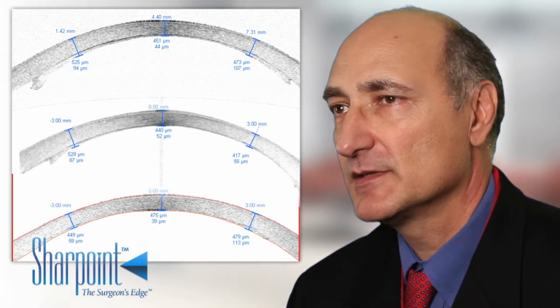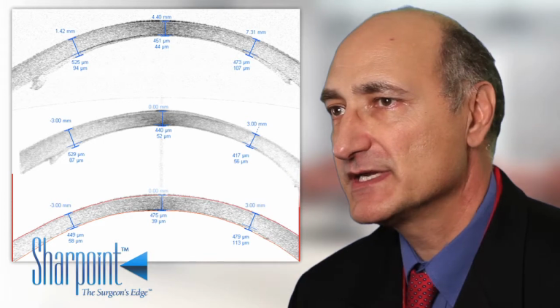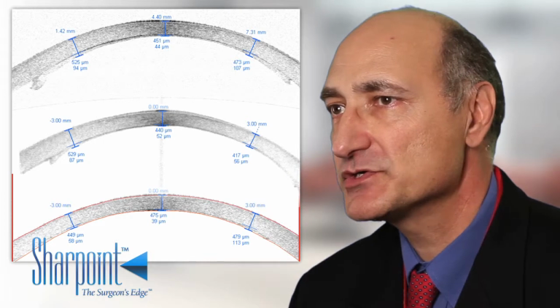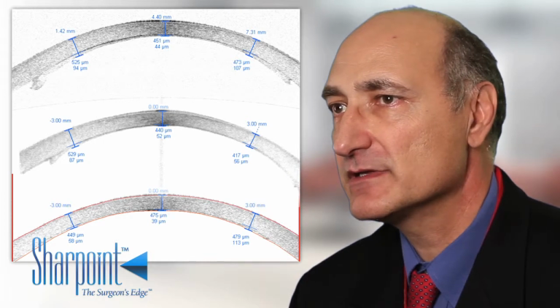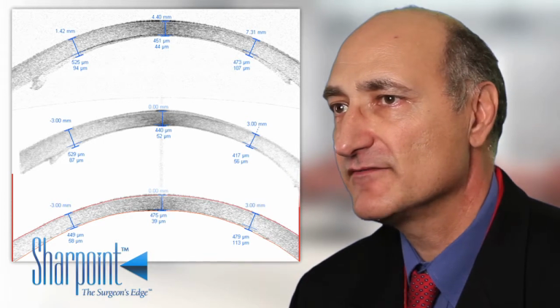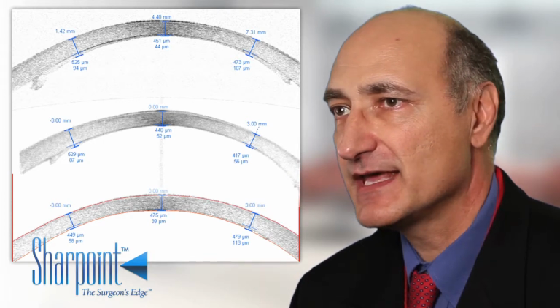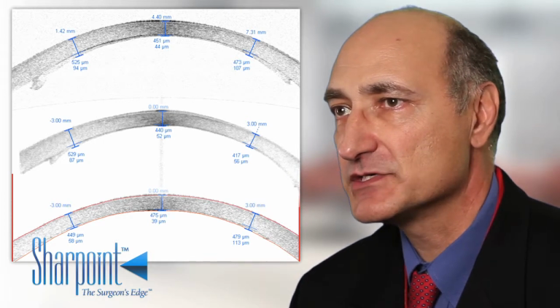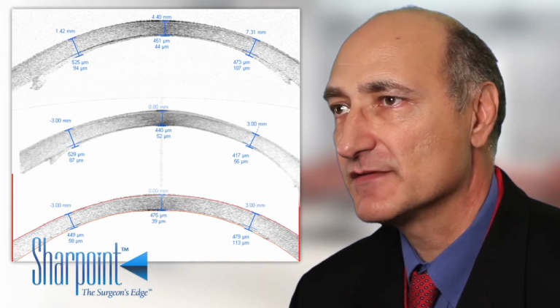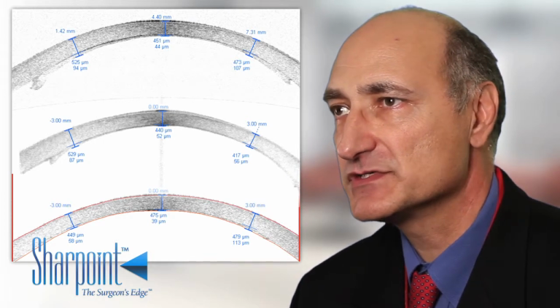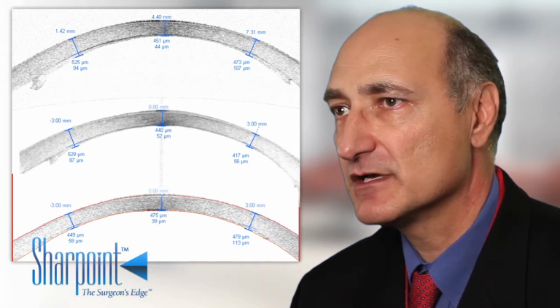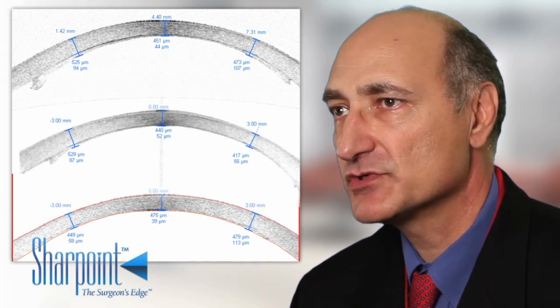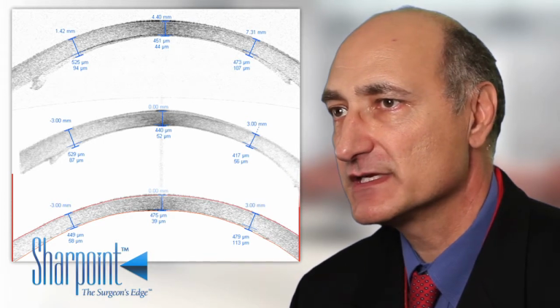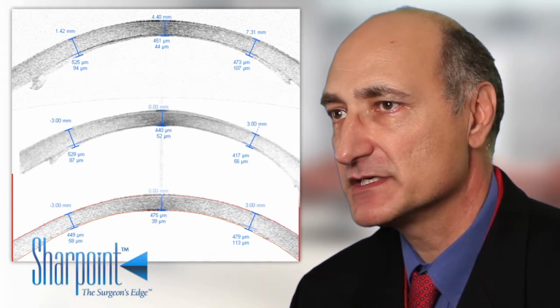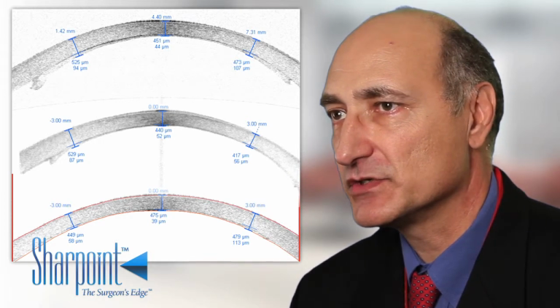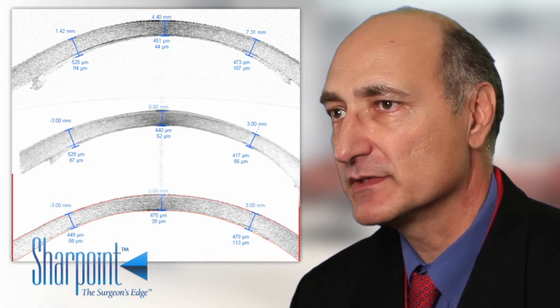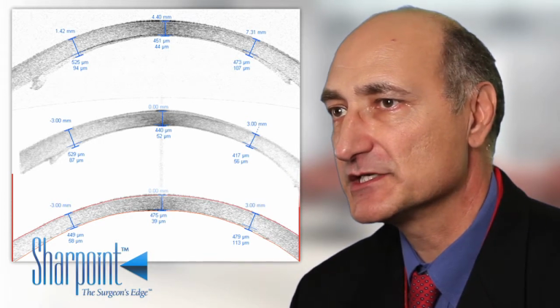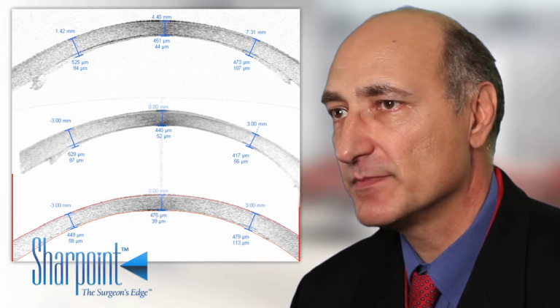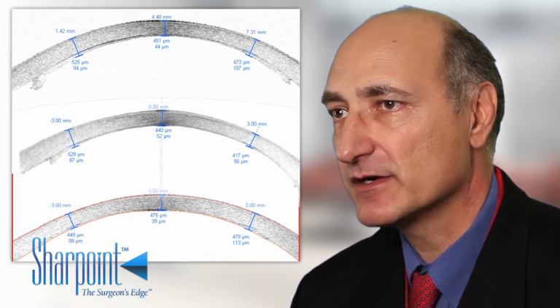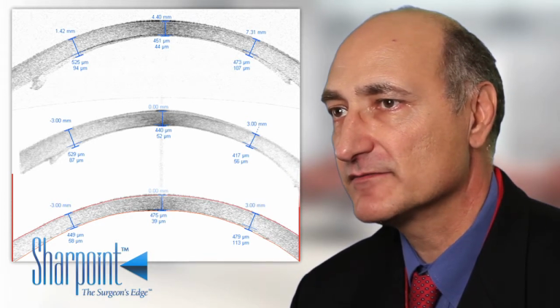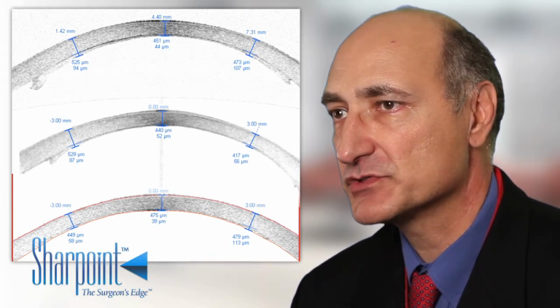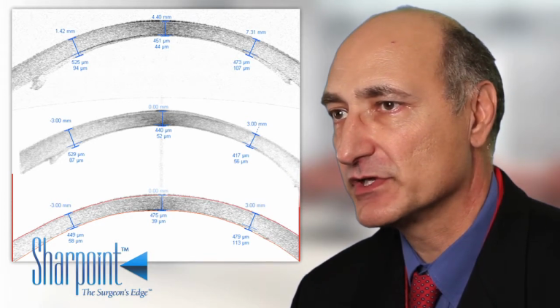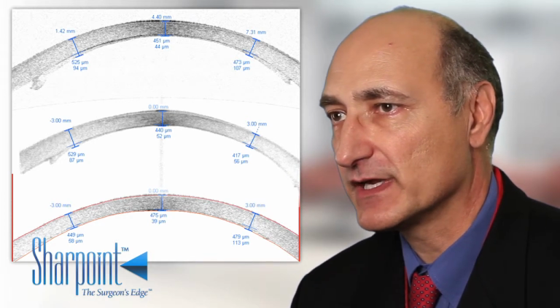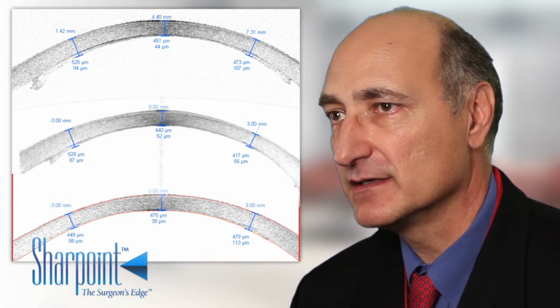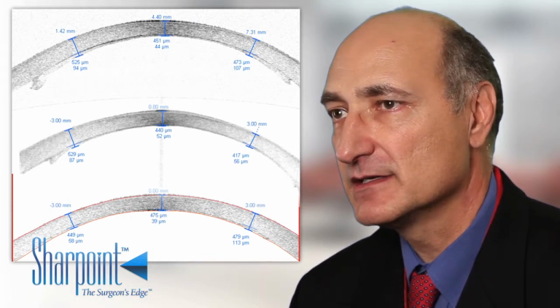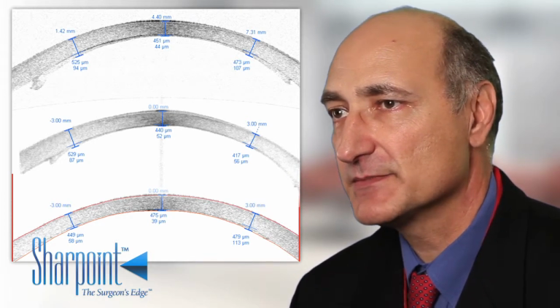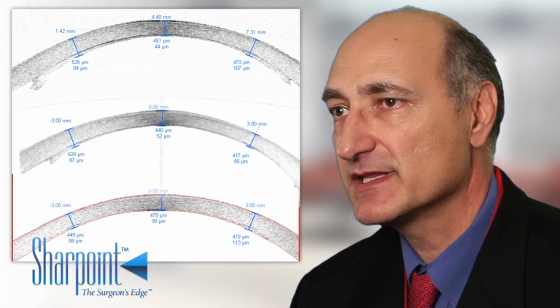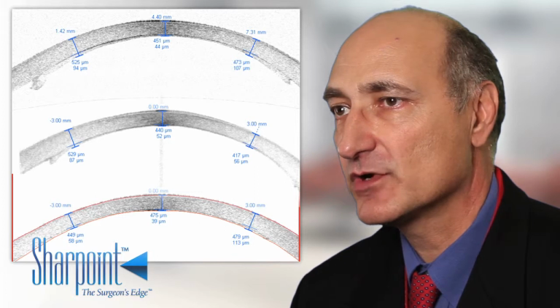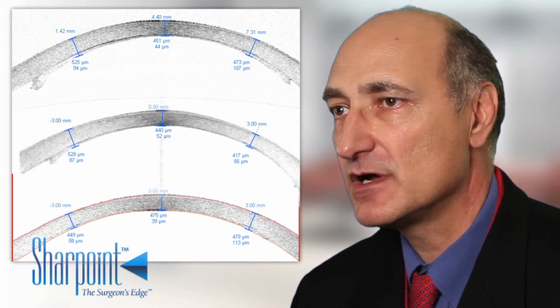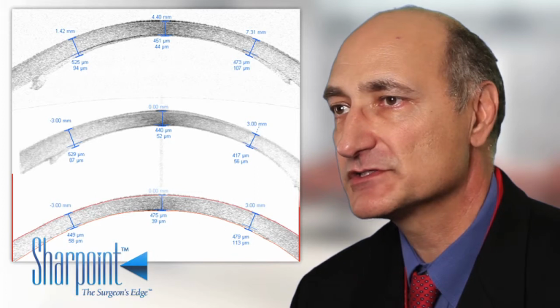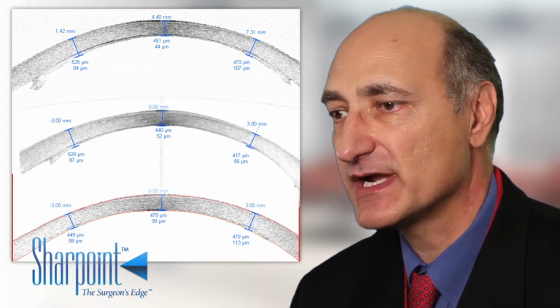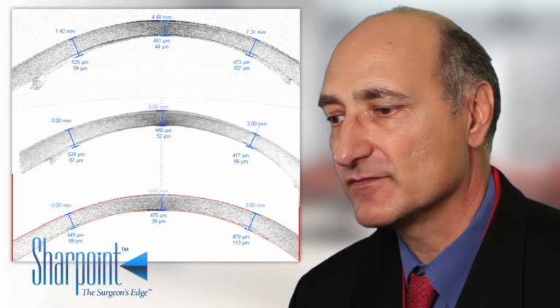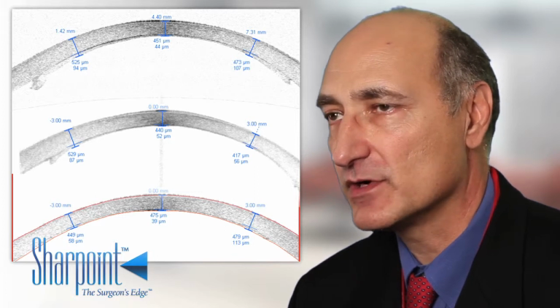The potential advantage of using ultra-thin tissue is better visual acuity, something that we're all striving for.